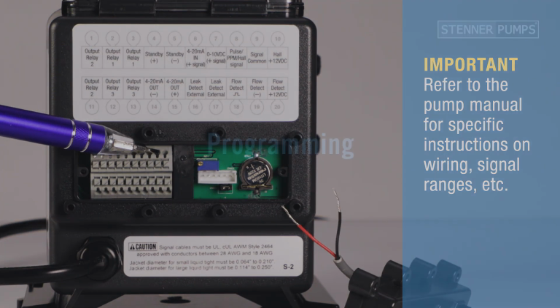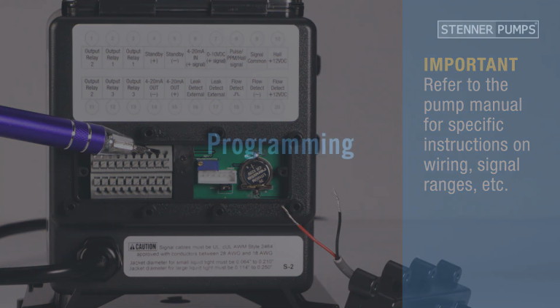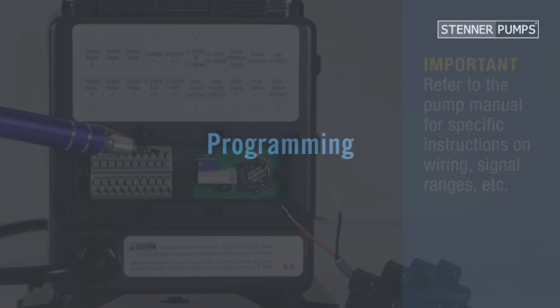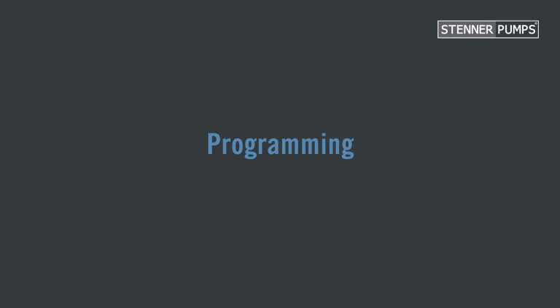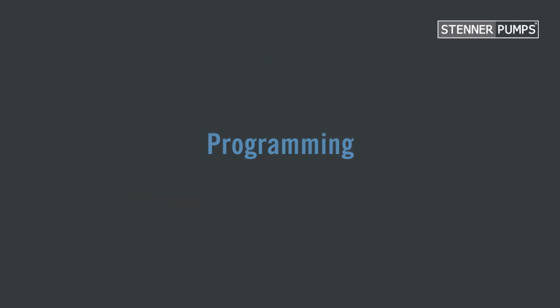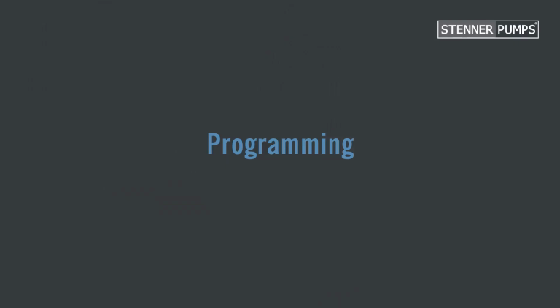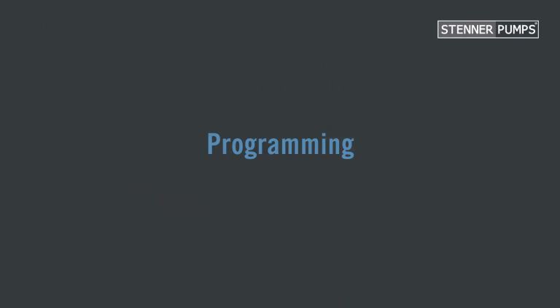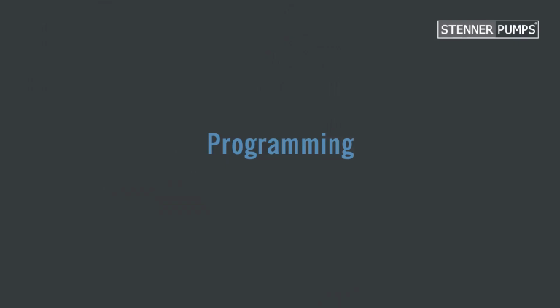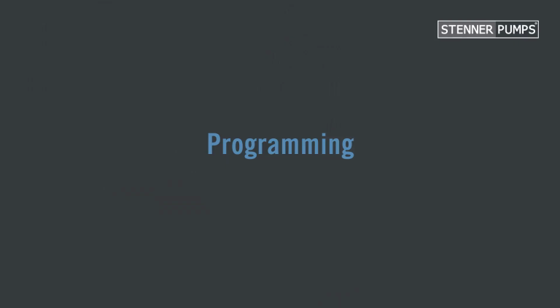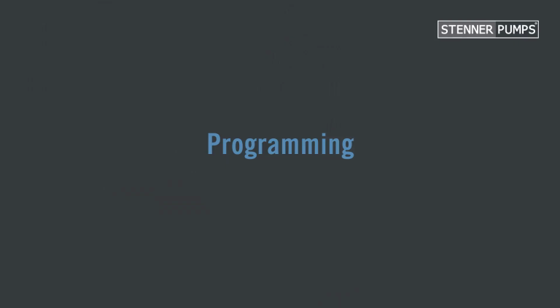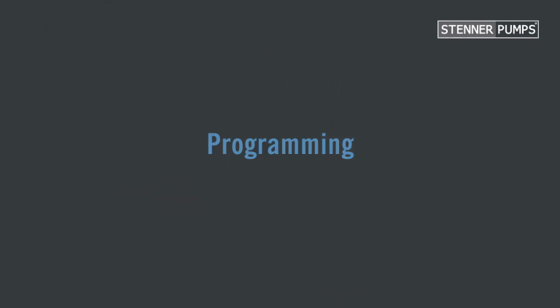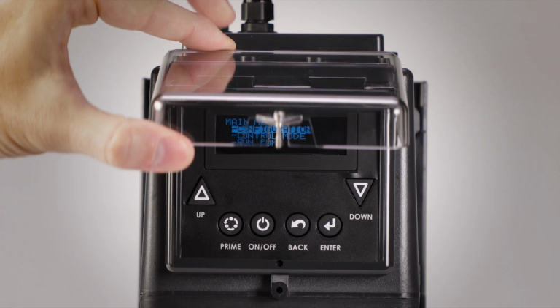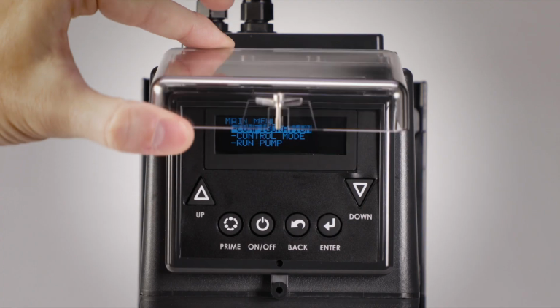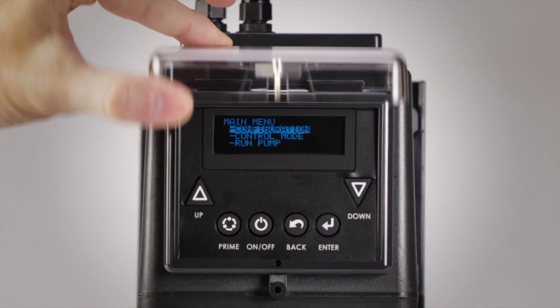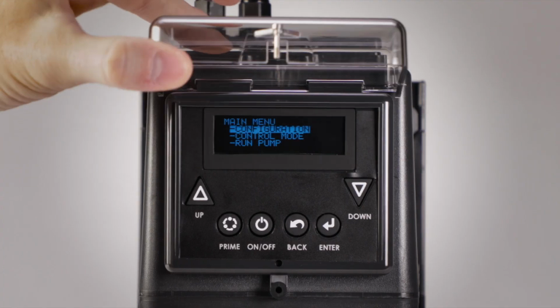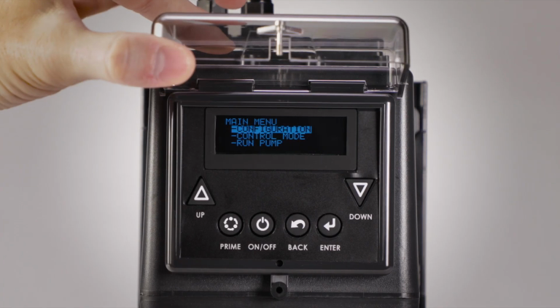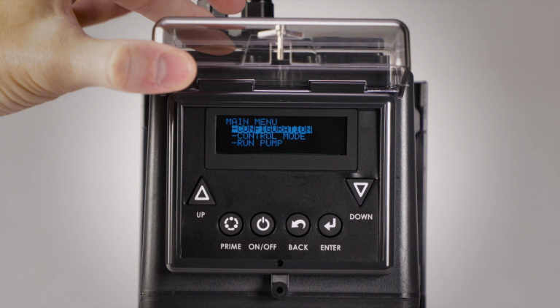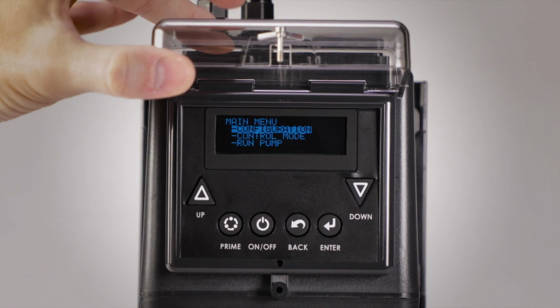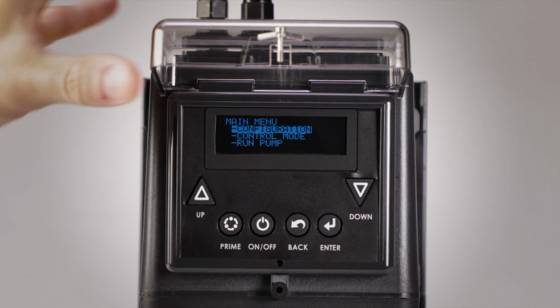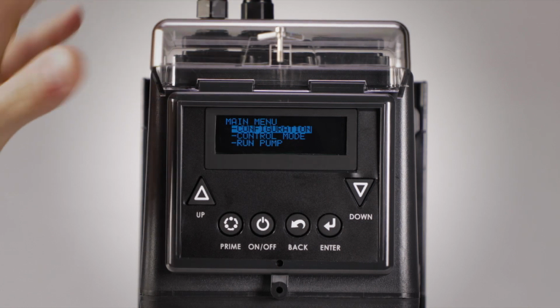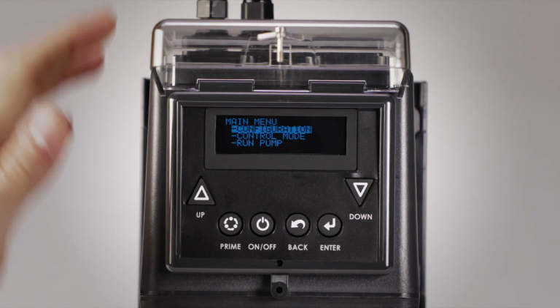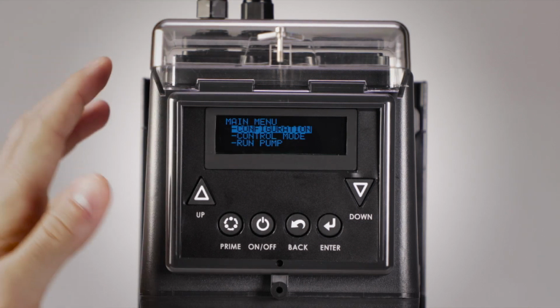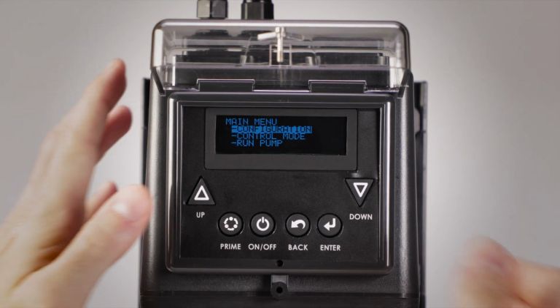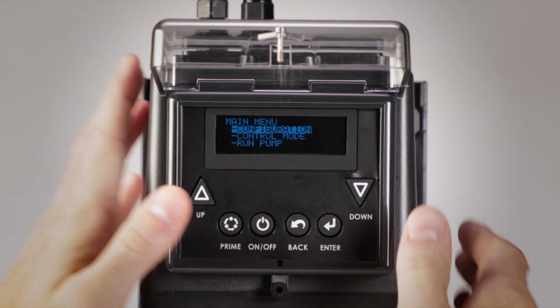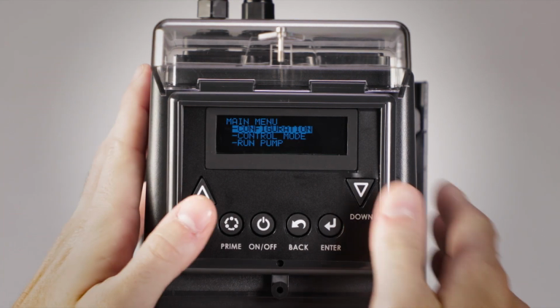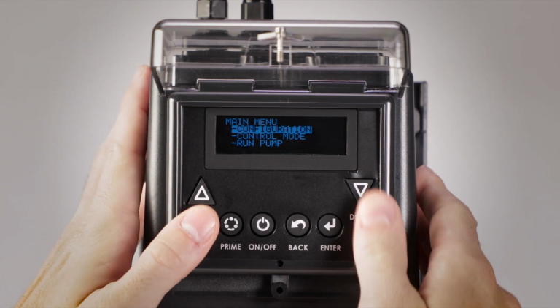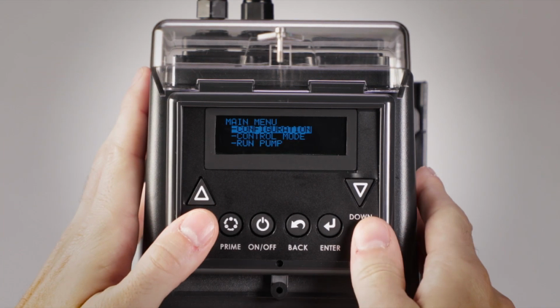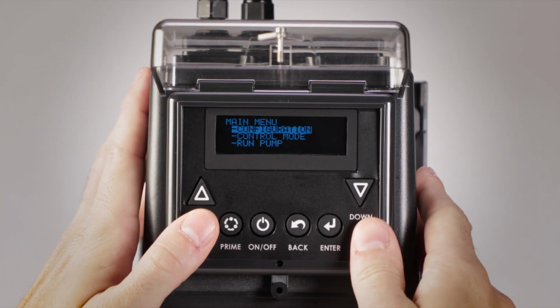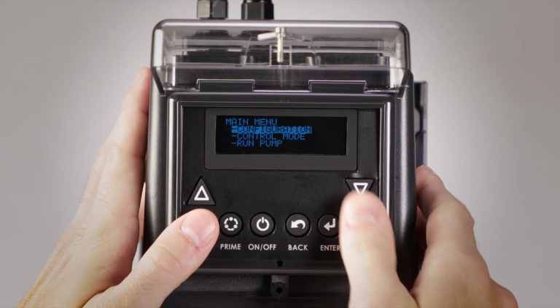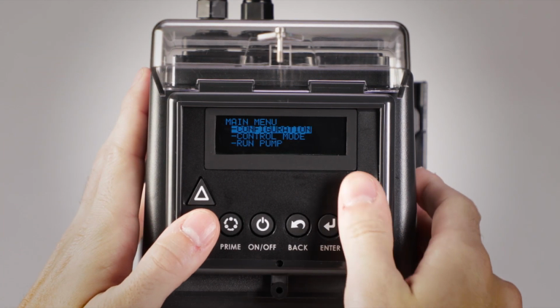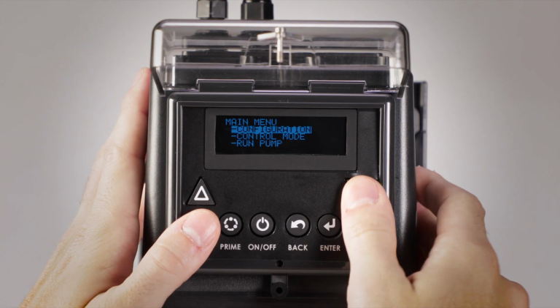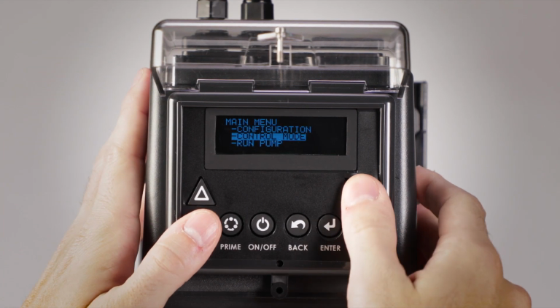Now on to programming. From the main menu, select control mode and select 4 to 20.